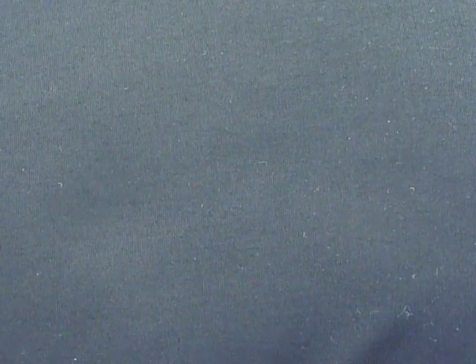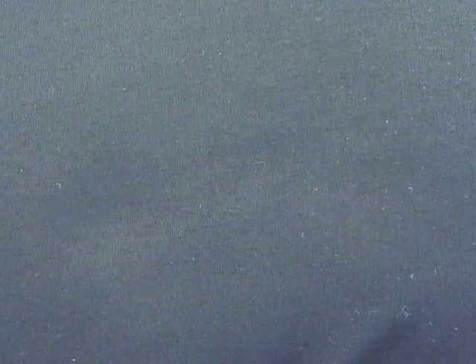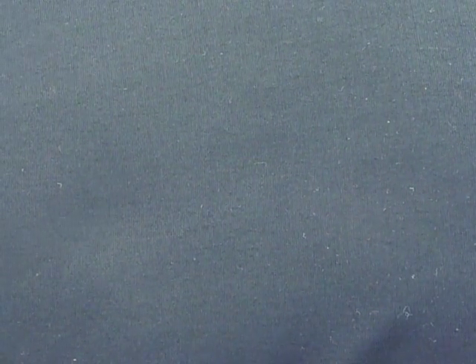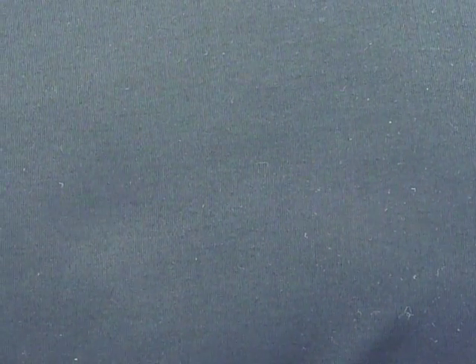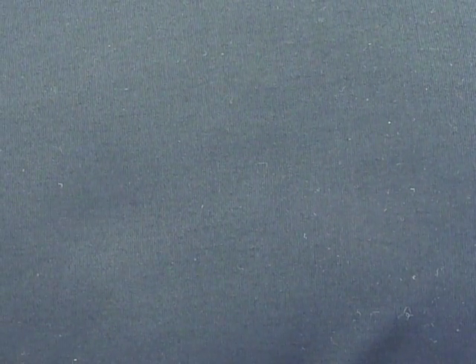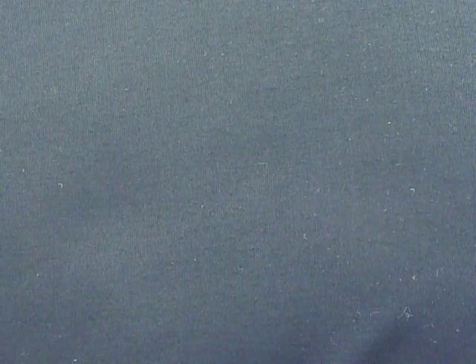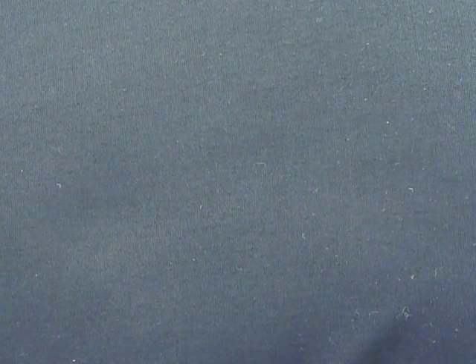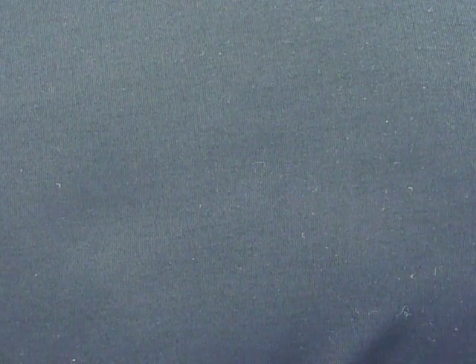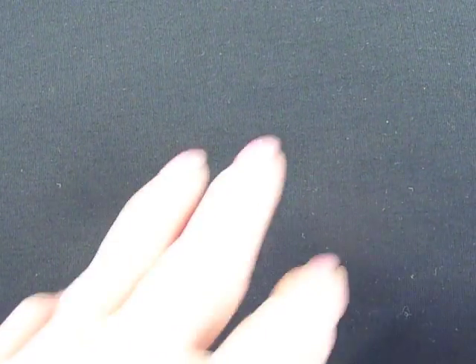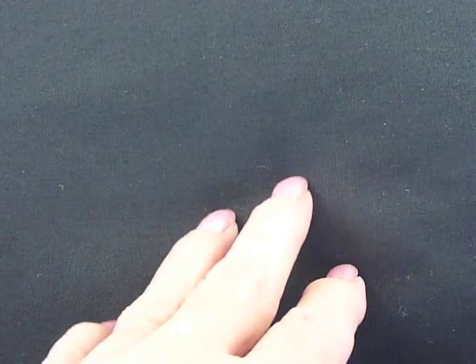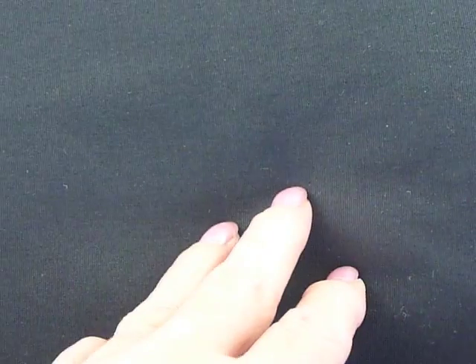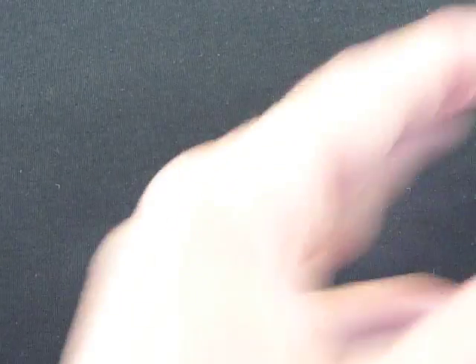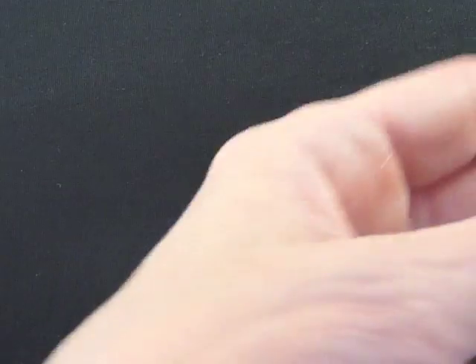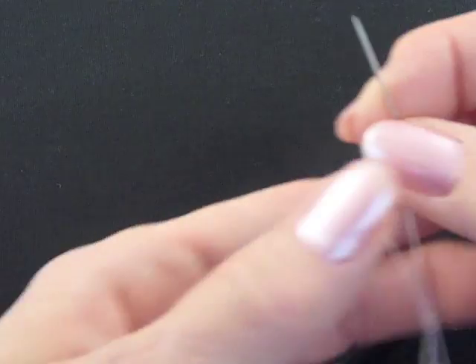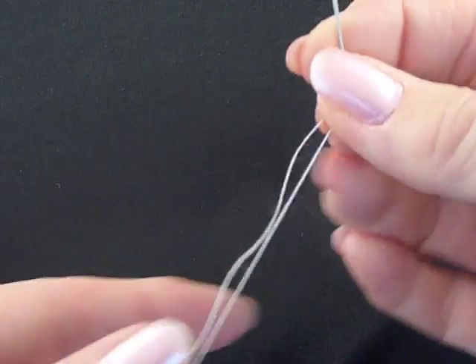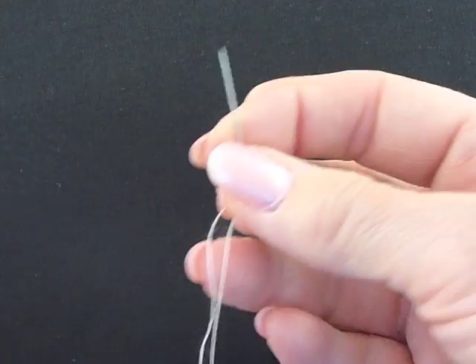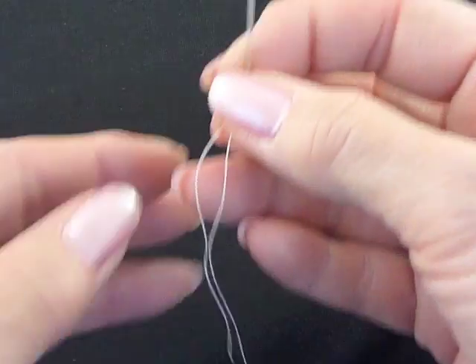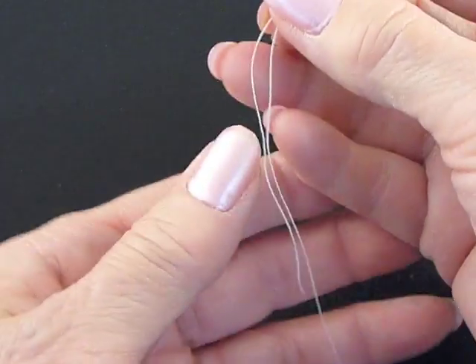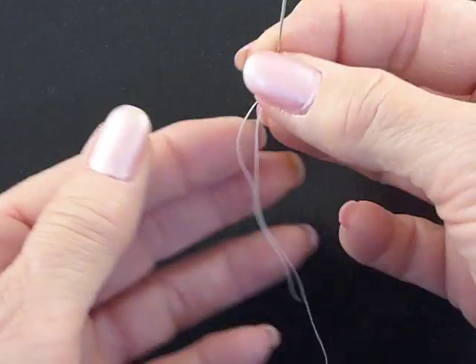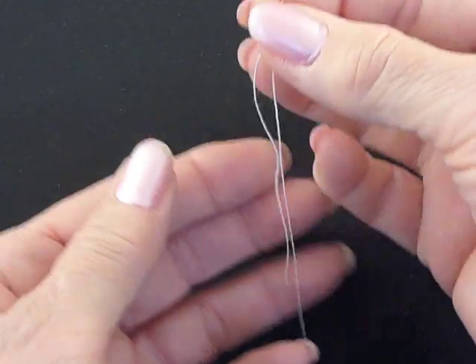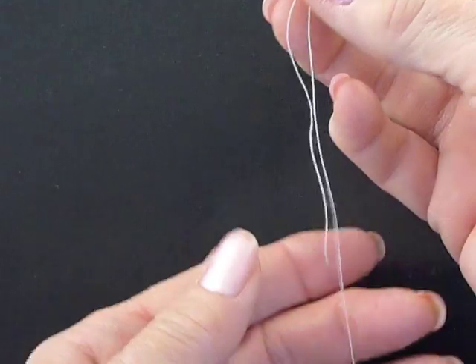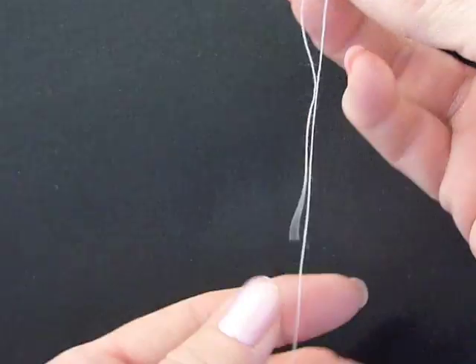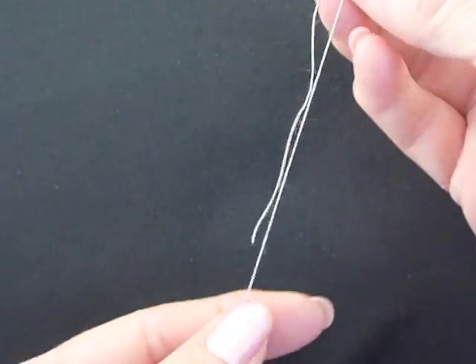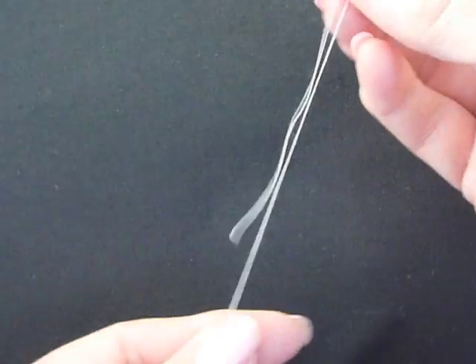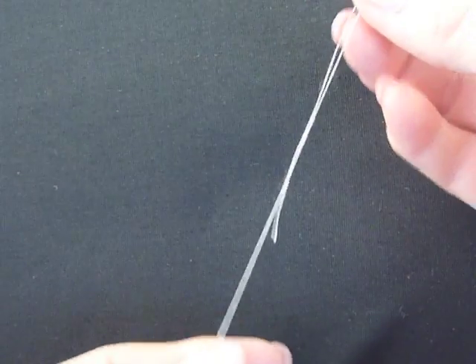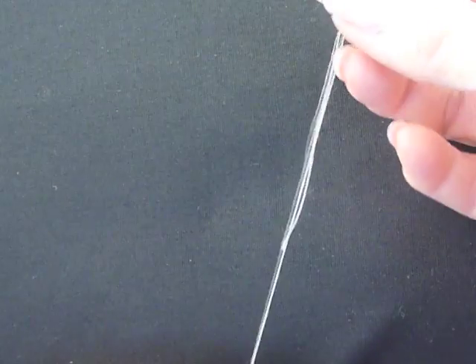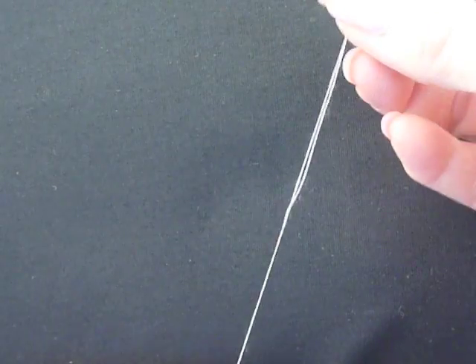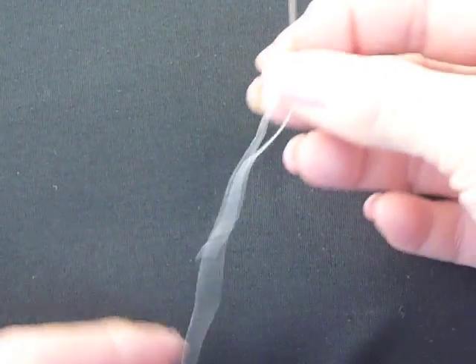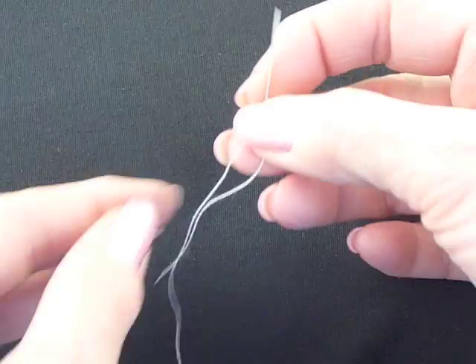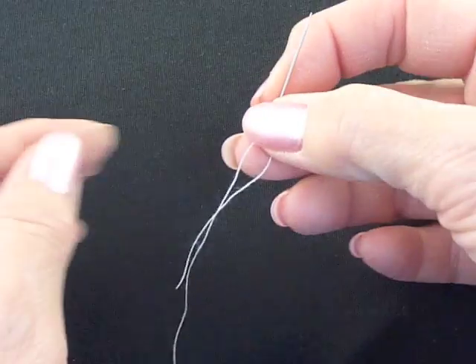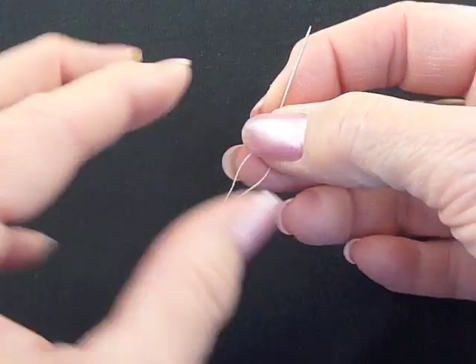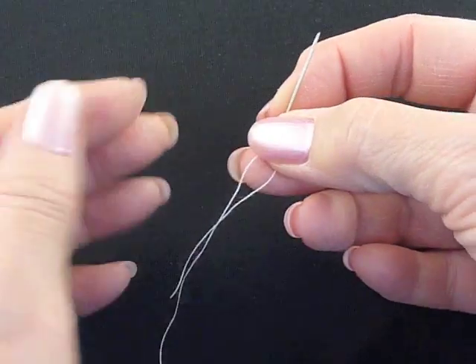I'm going to show it to you using a heavier thread, a white 50 weight, which will show up much better.